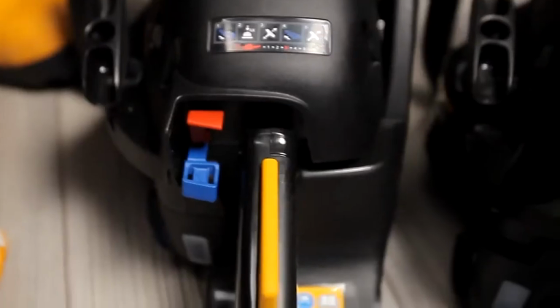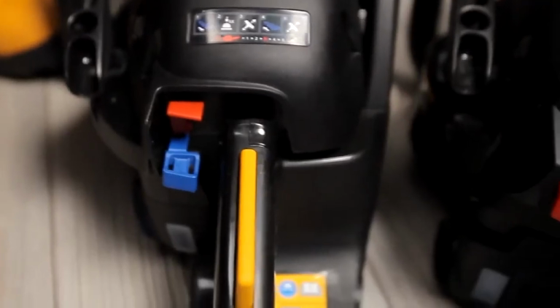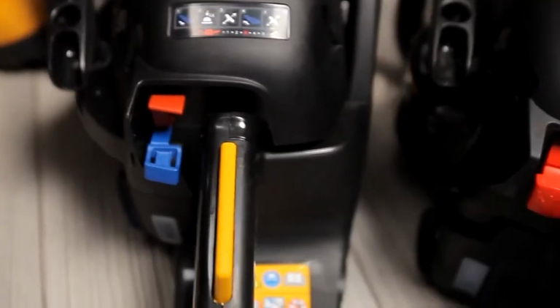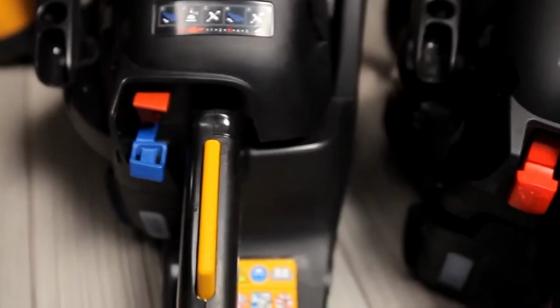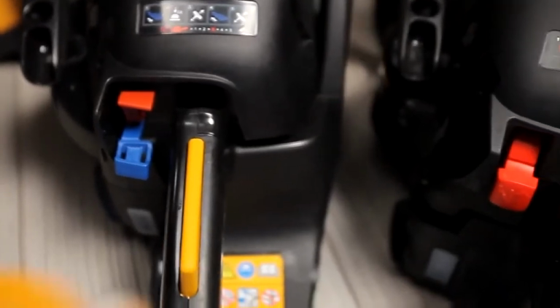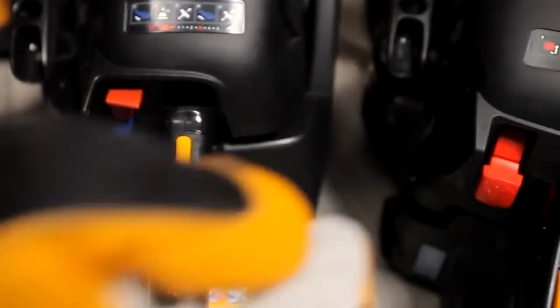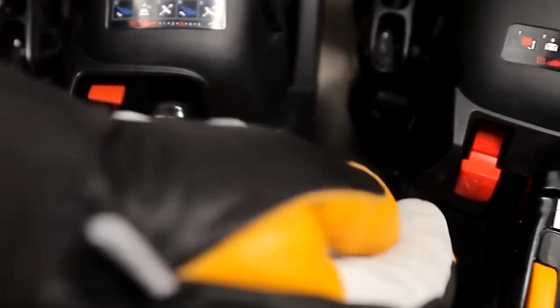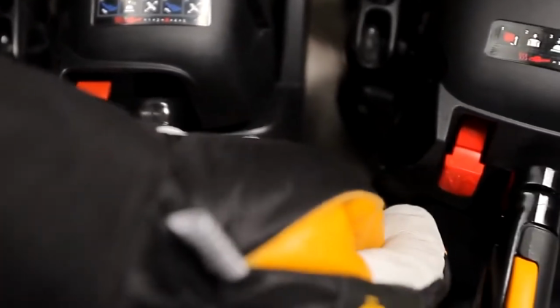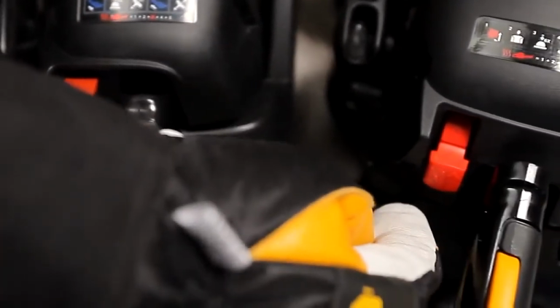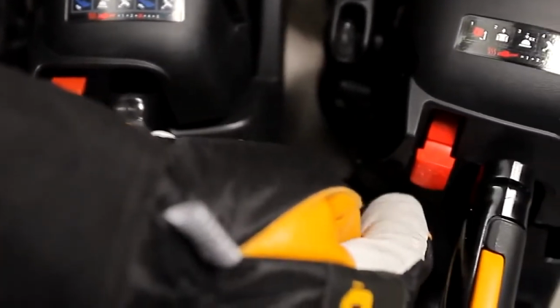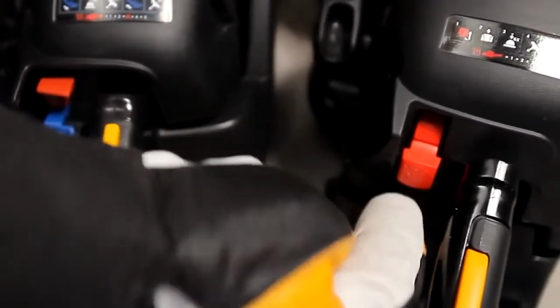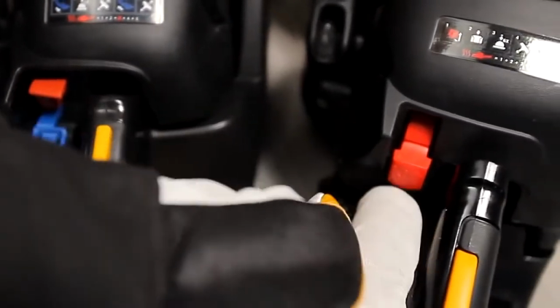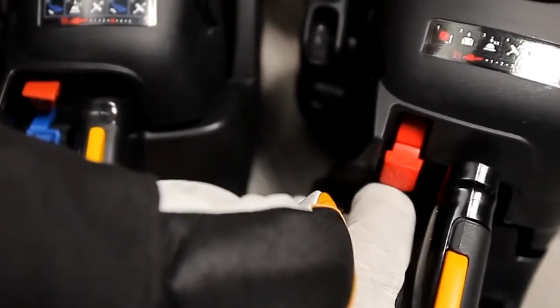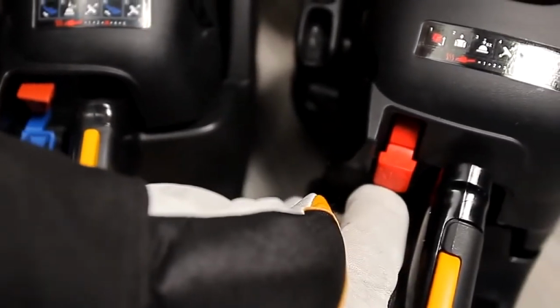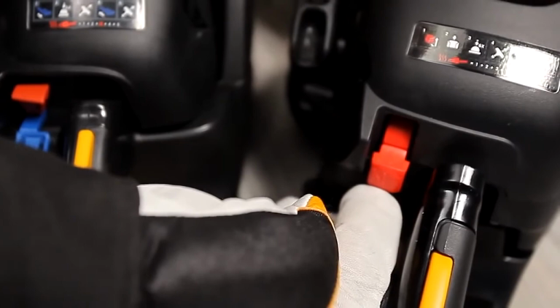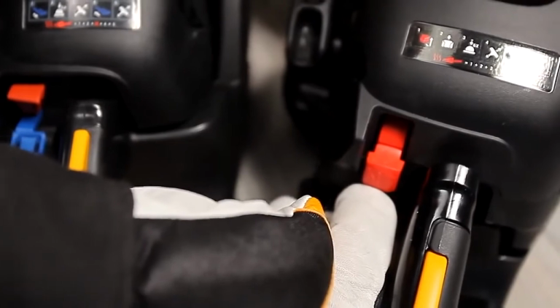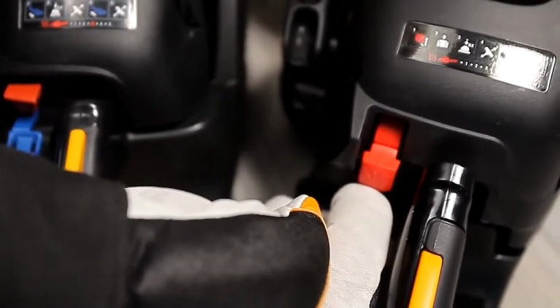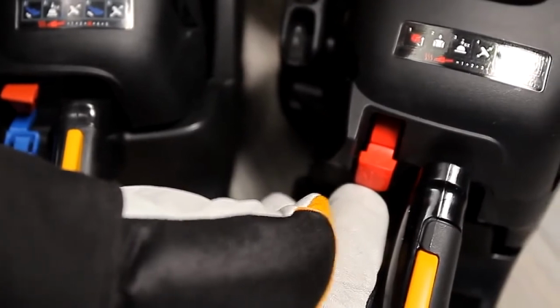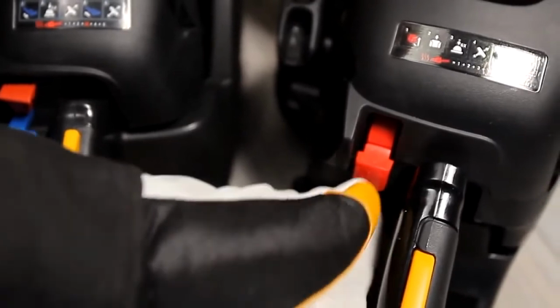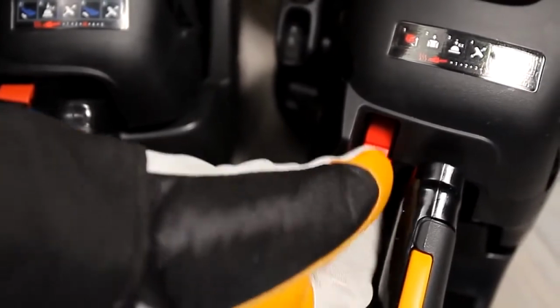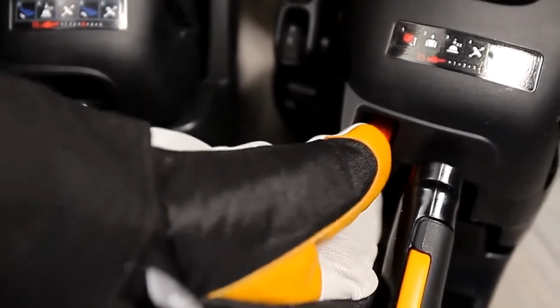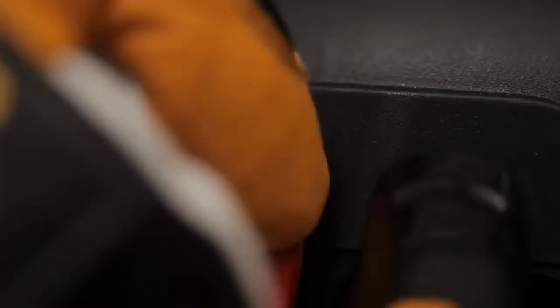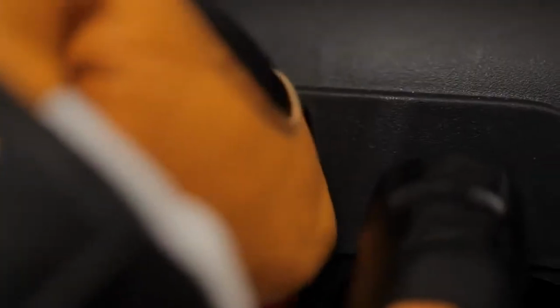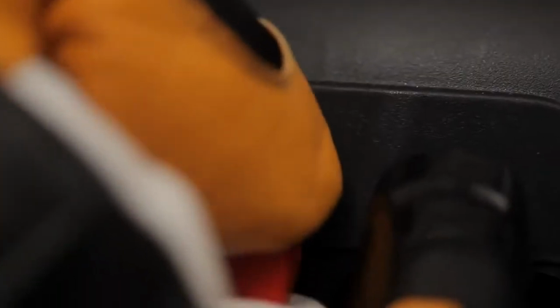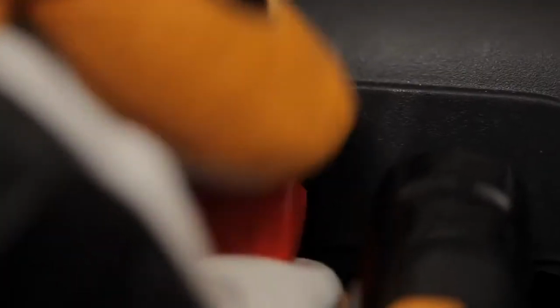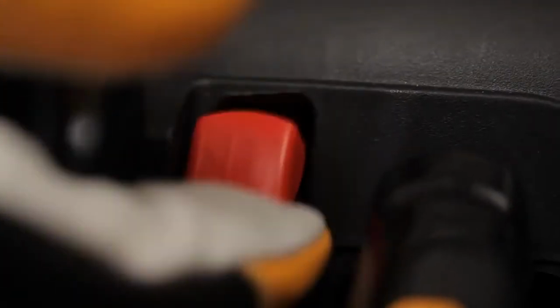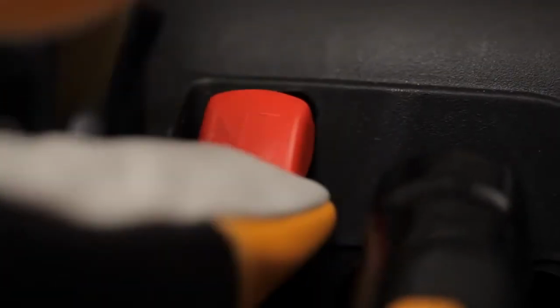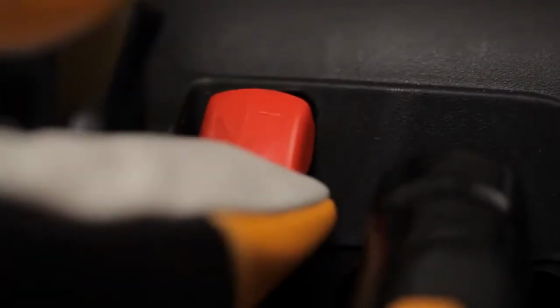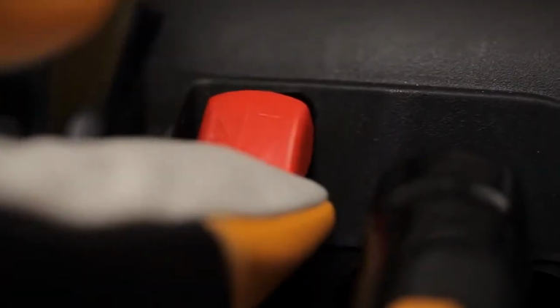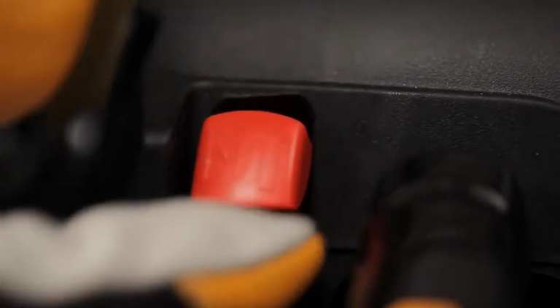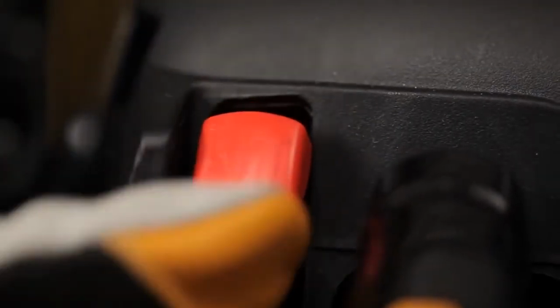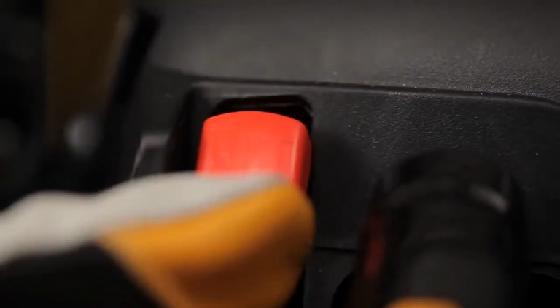If your model looks like this, set the start-stop button in the choke position by pulling the red lever outwards and upwards.